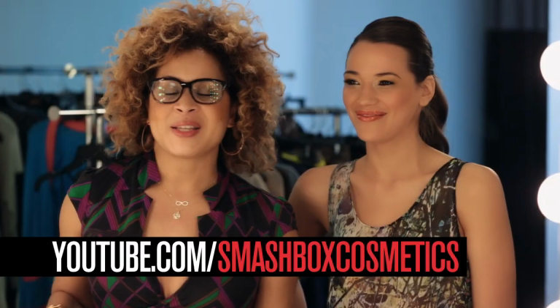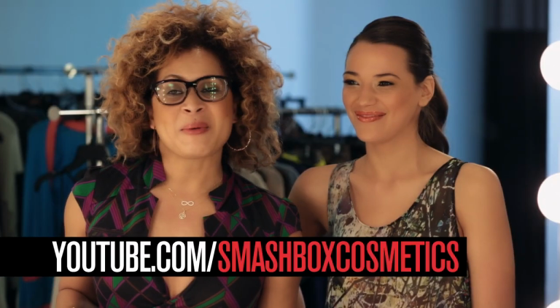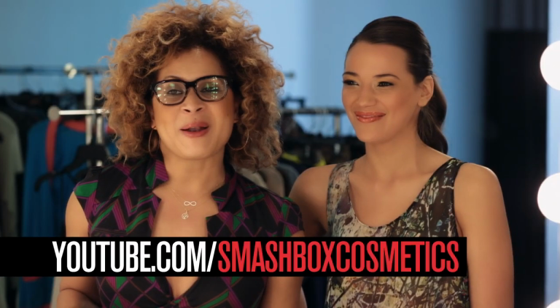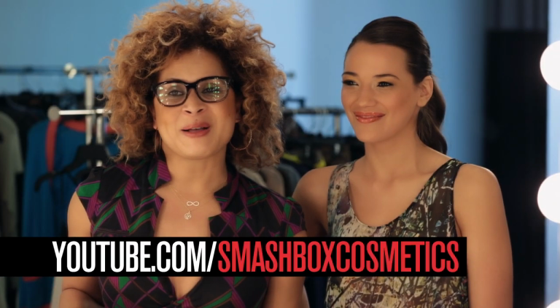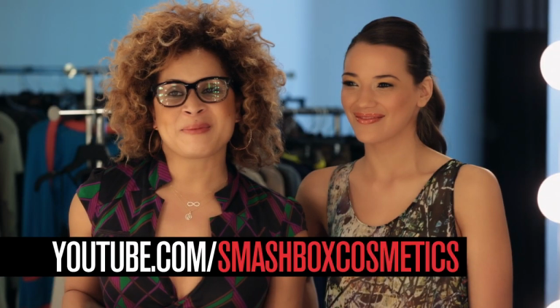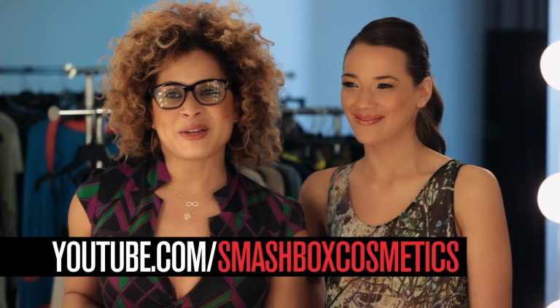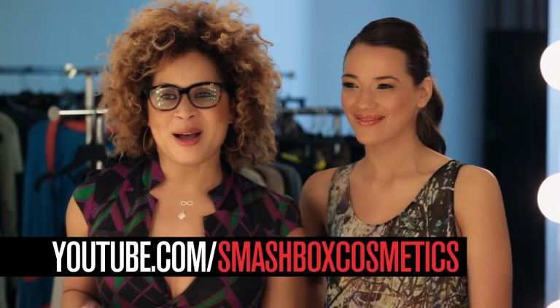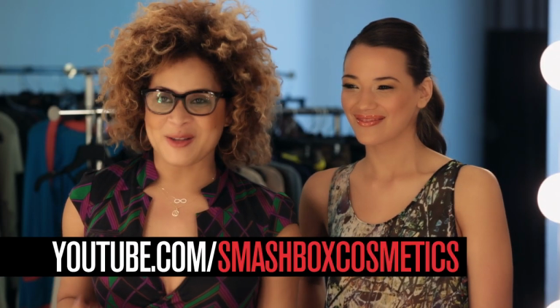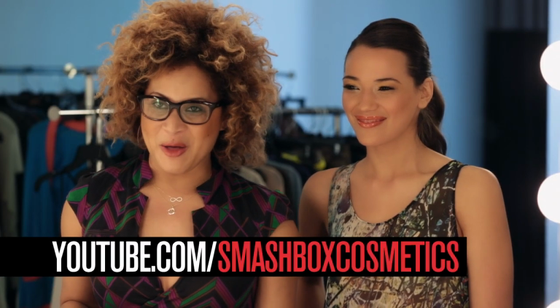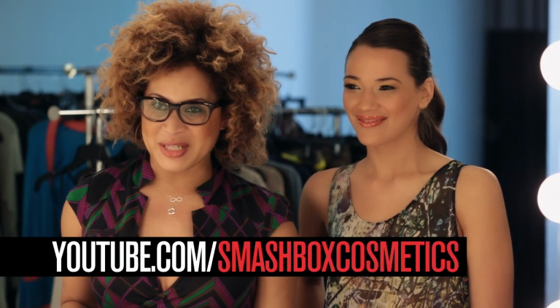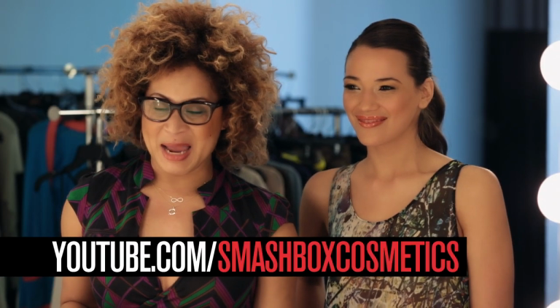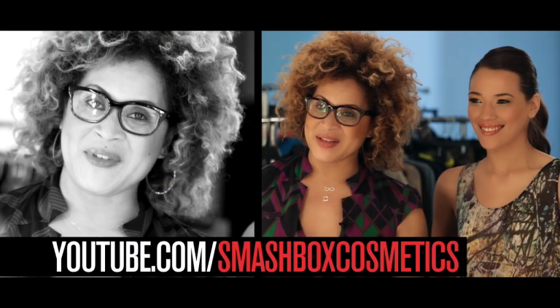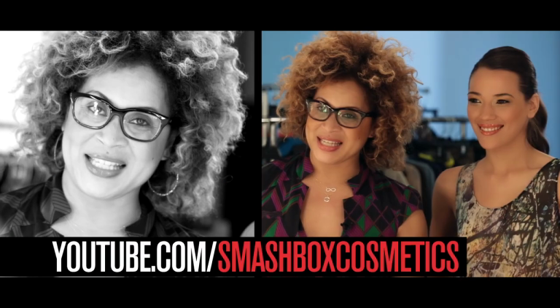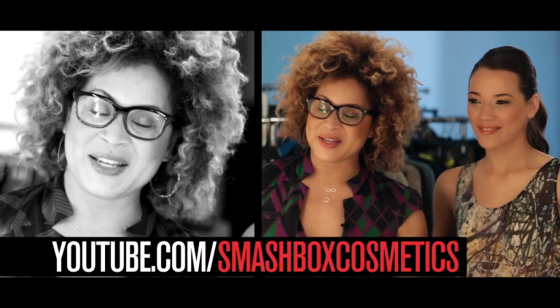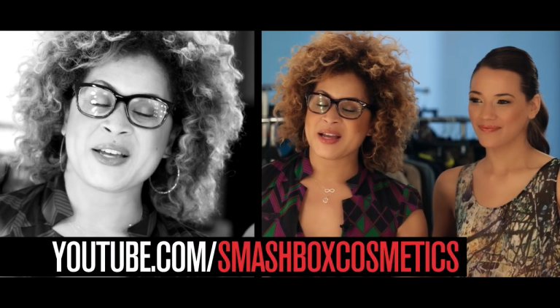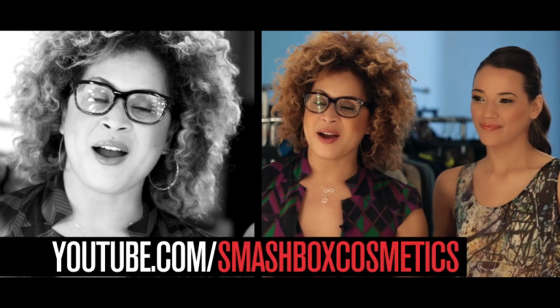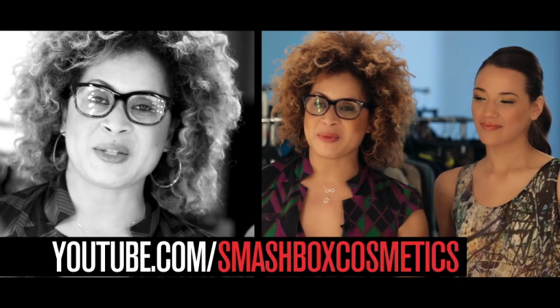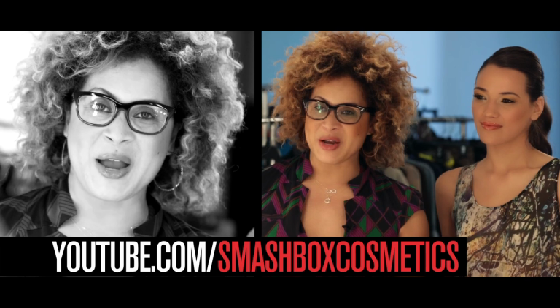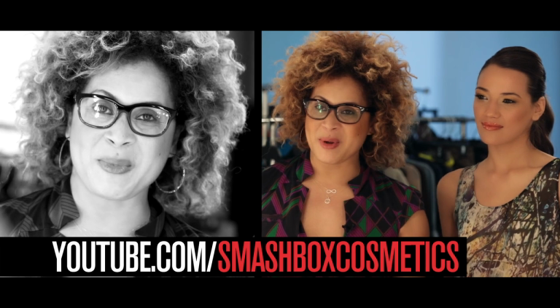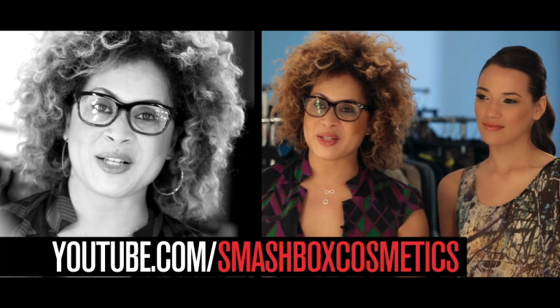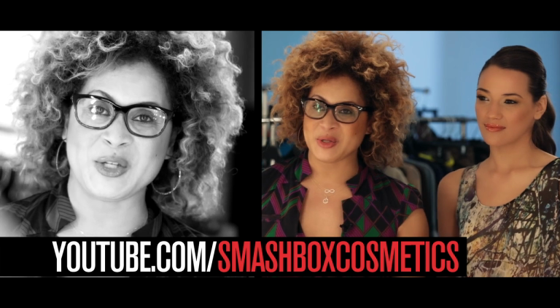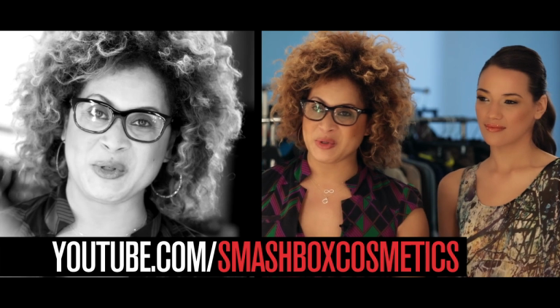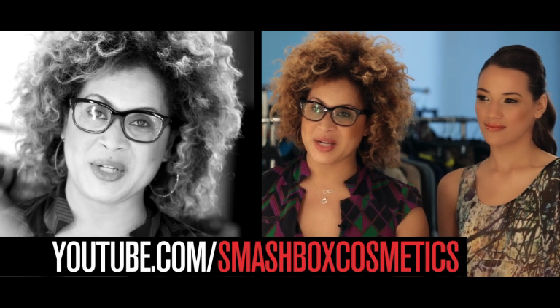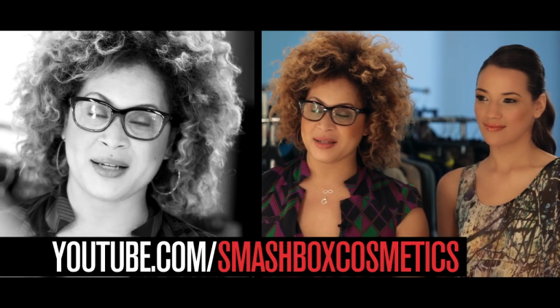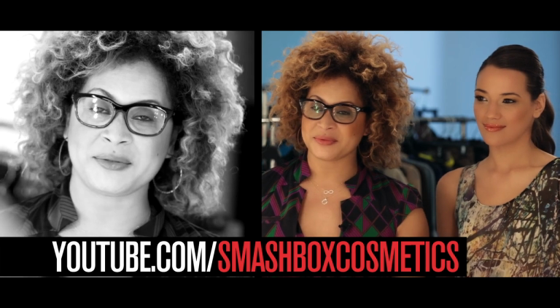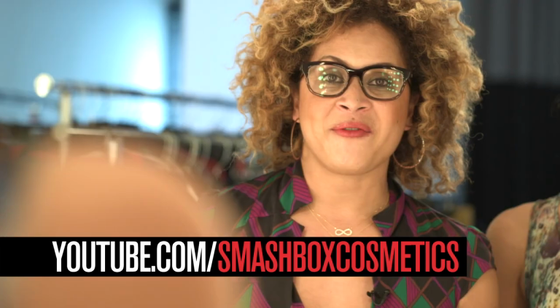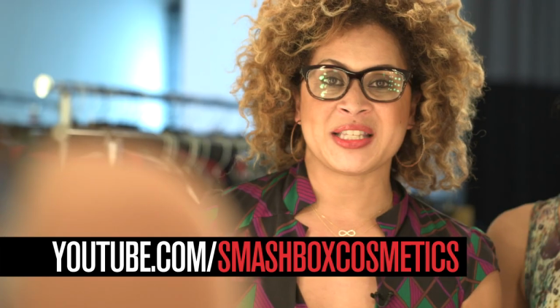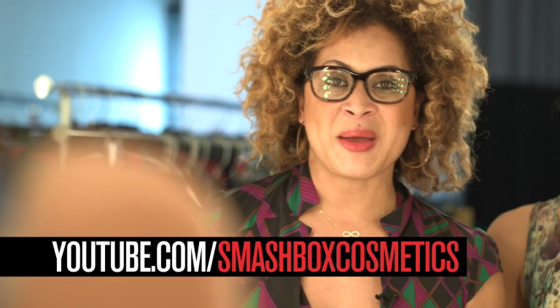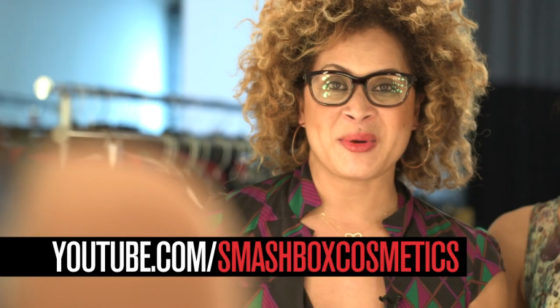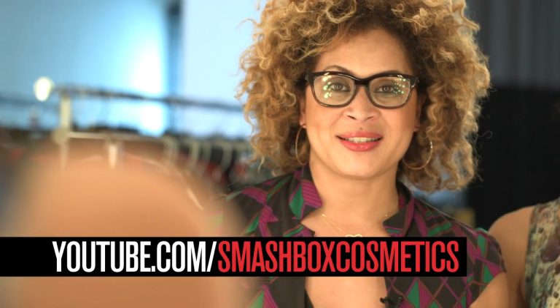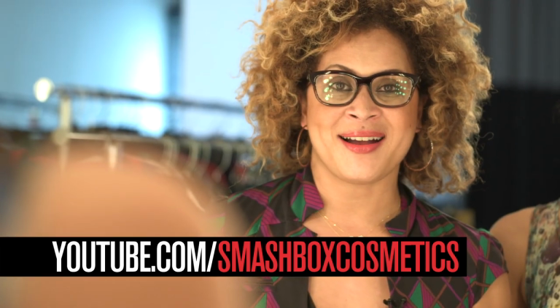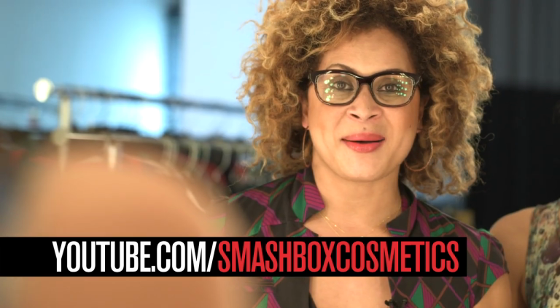It's all about Smashbox all the time. Visit our Smashbox YouTube channel and visit Smashbox.com.